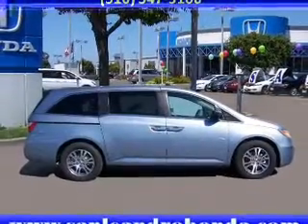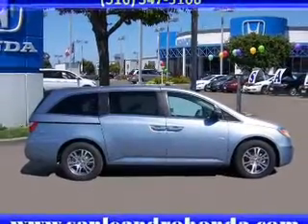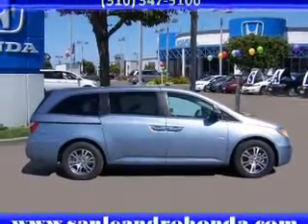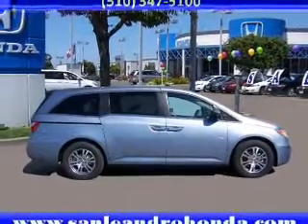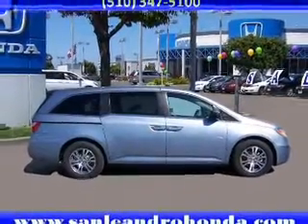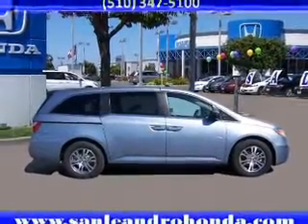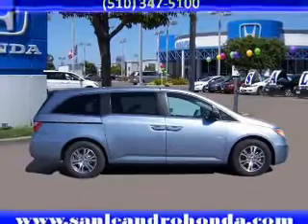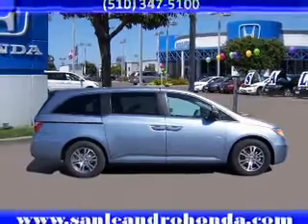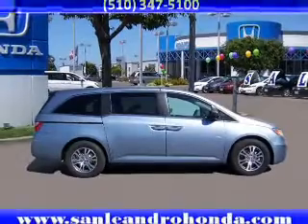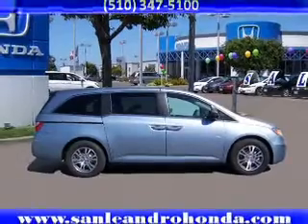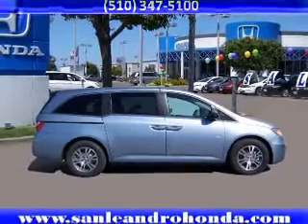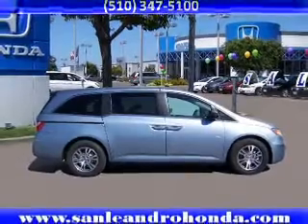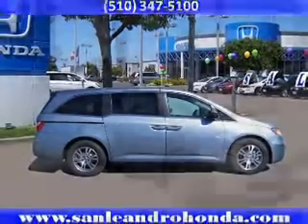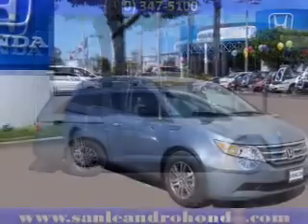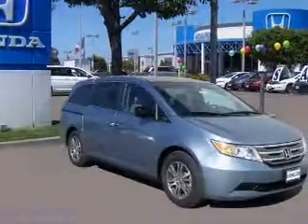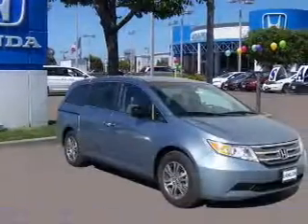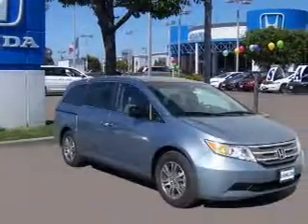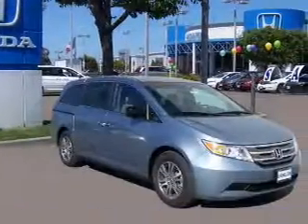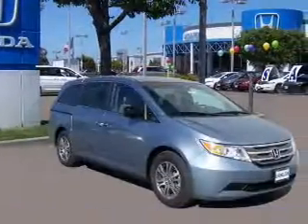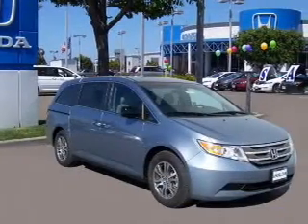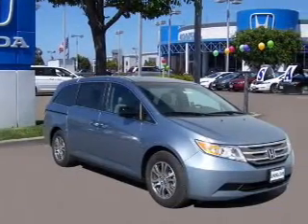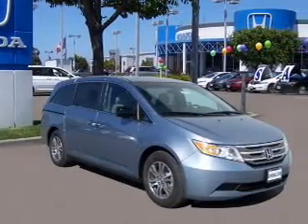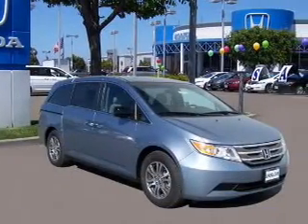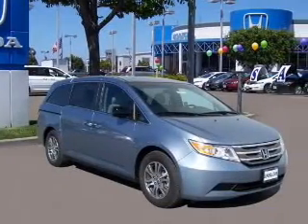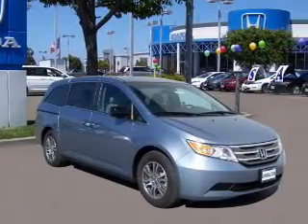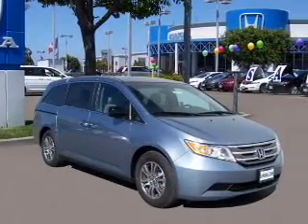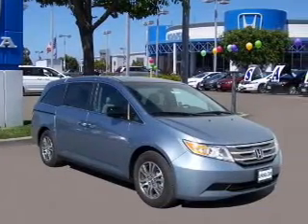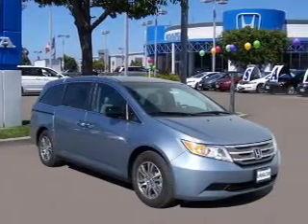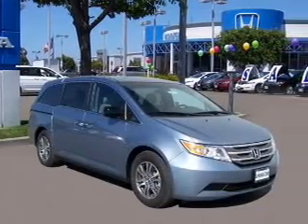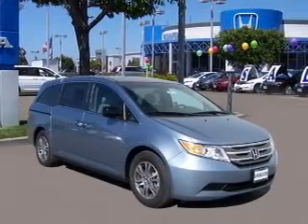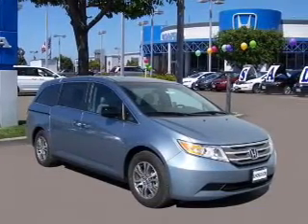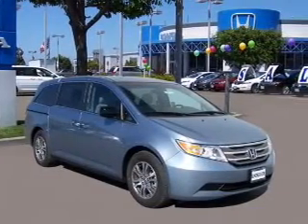The sunroof lets fresh air in. Let us put you in the driver's seat today — call or click to contact us.